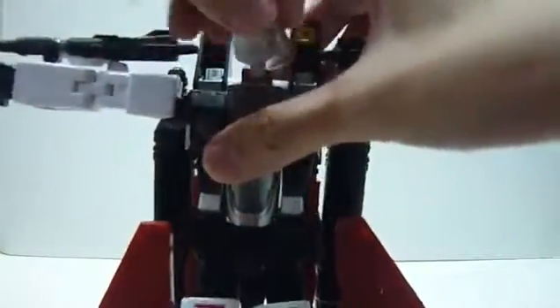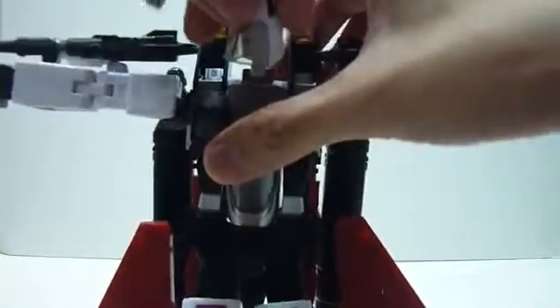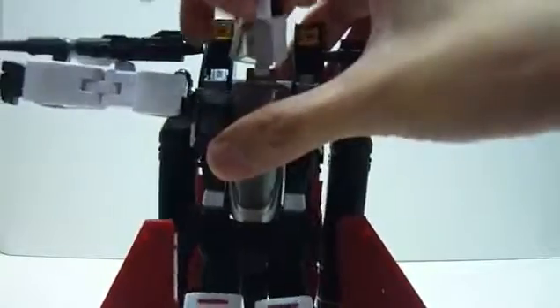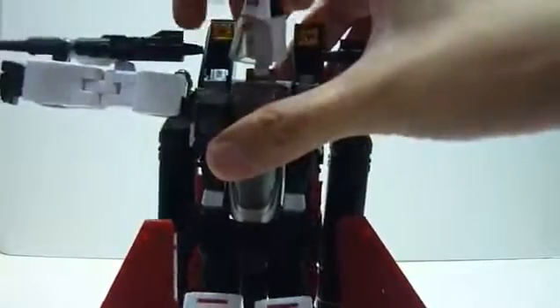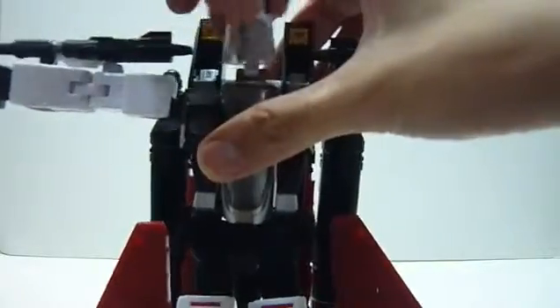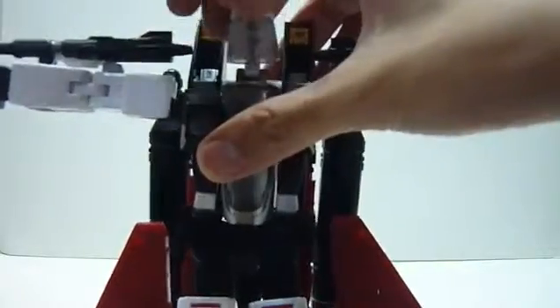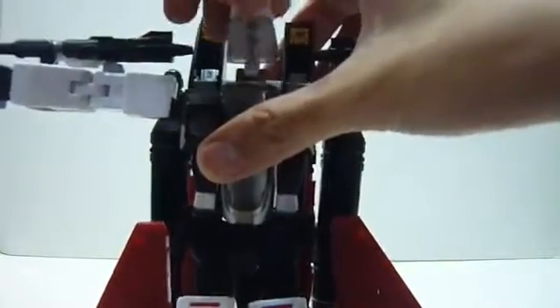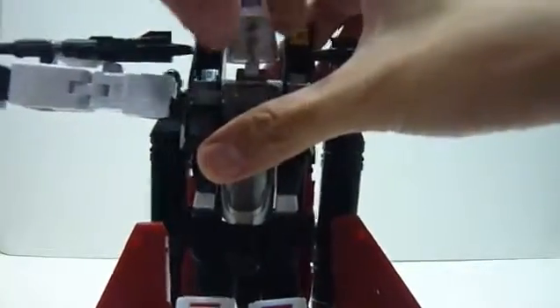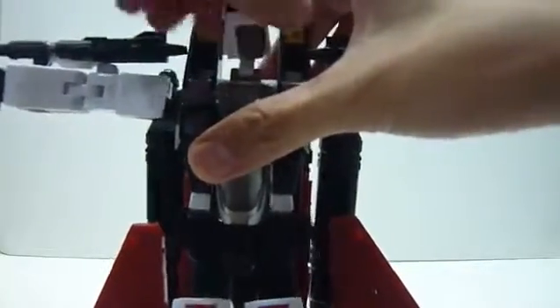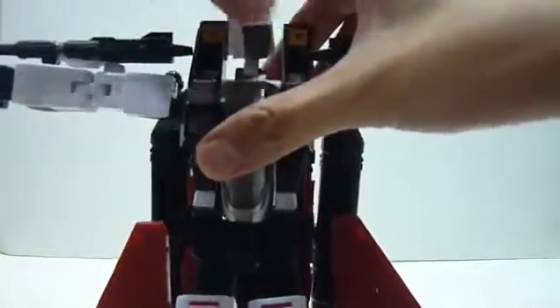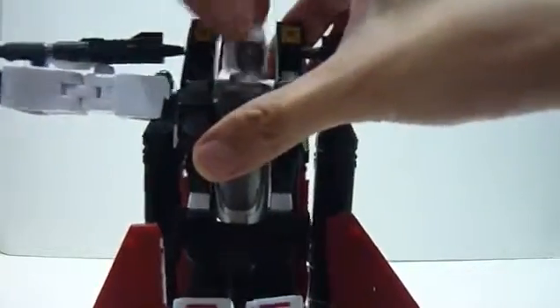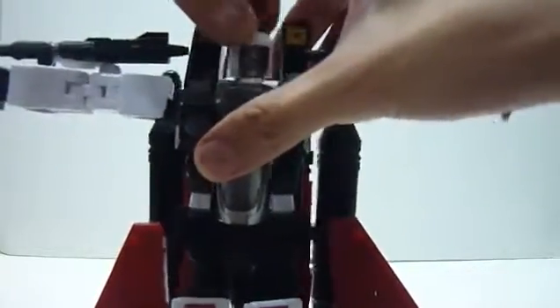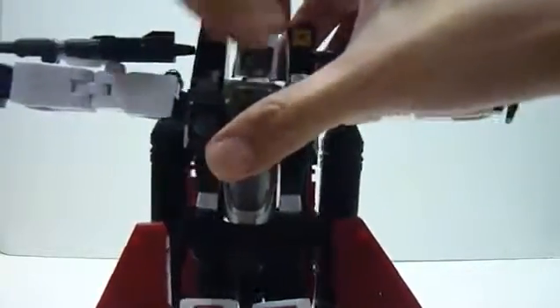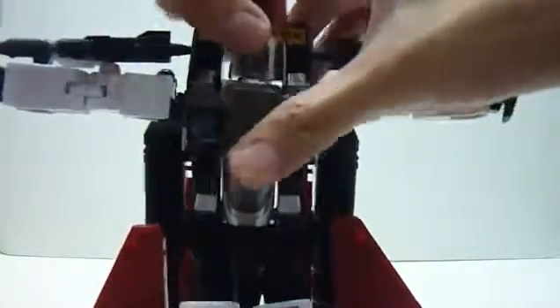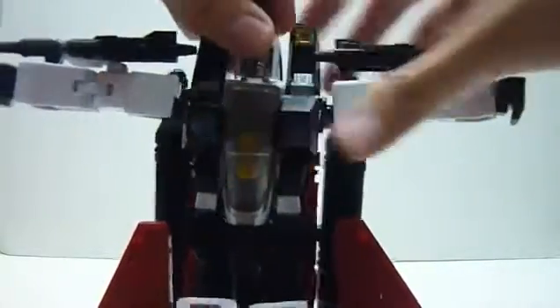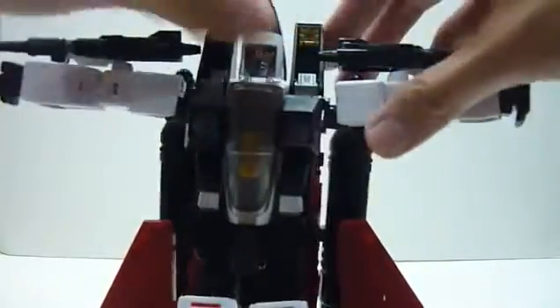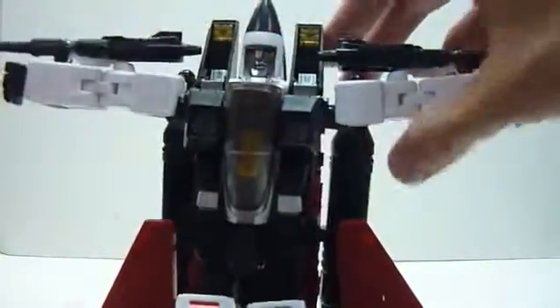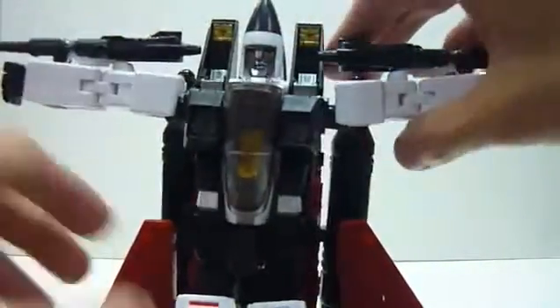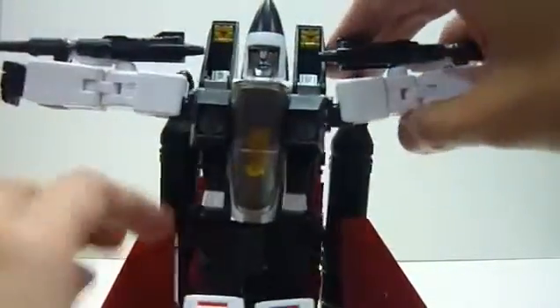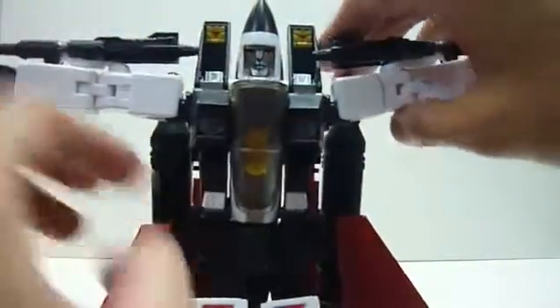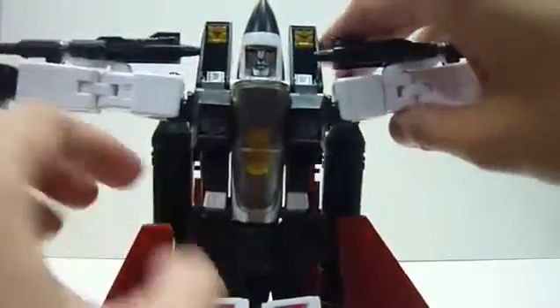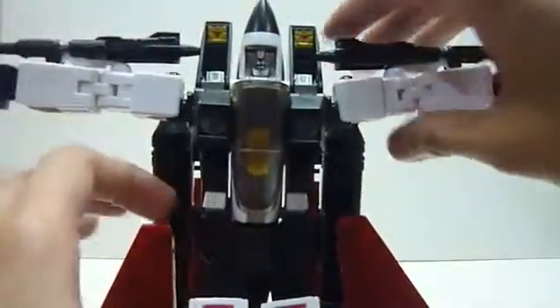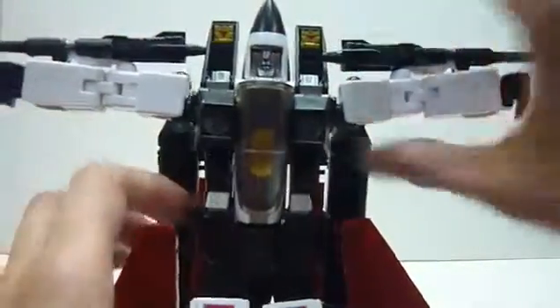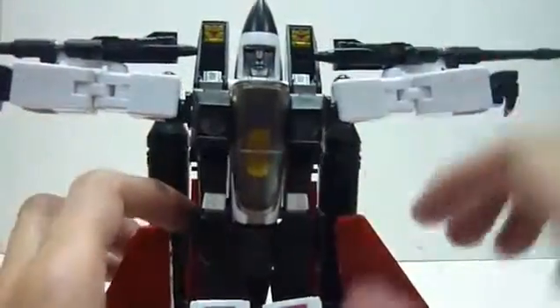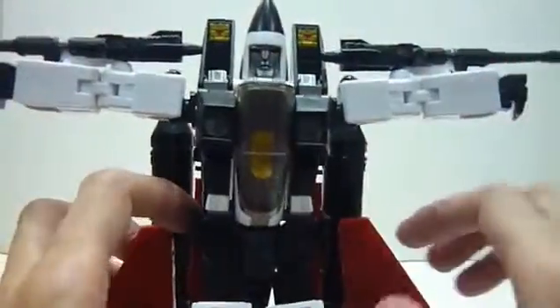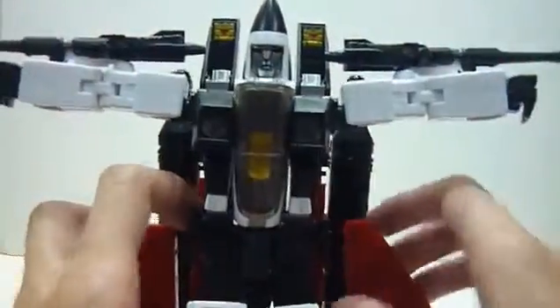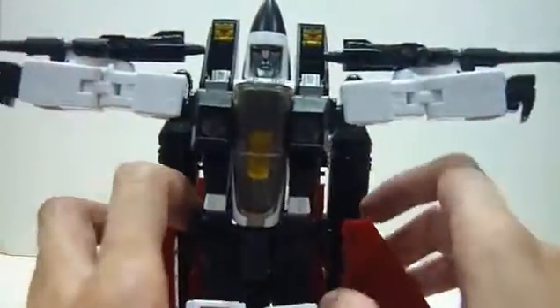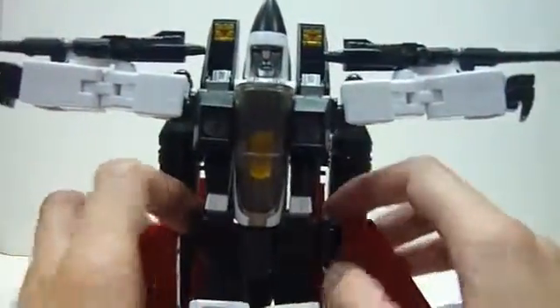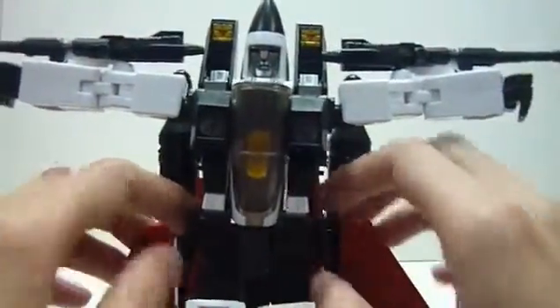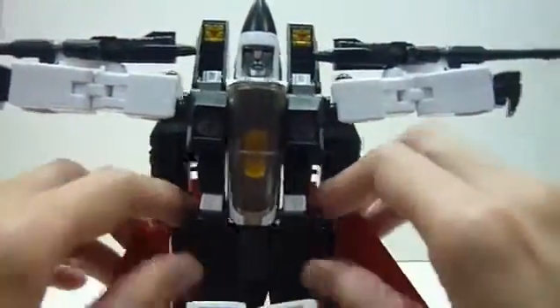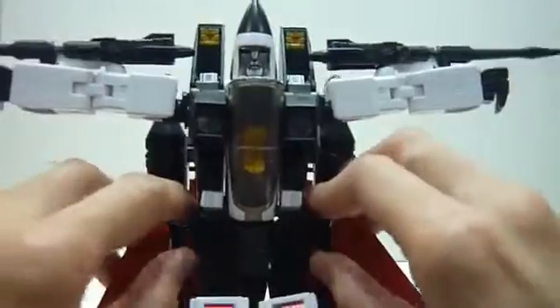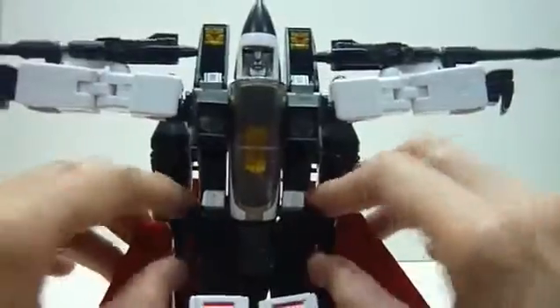So that's how it will look, but it's still a very nice piece.